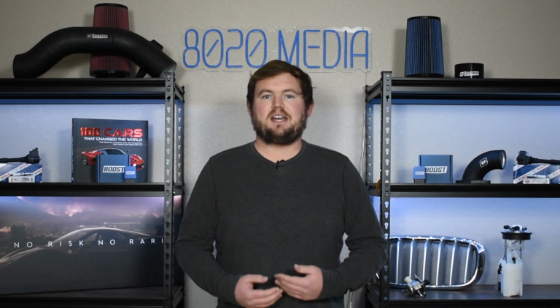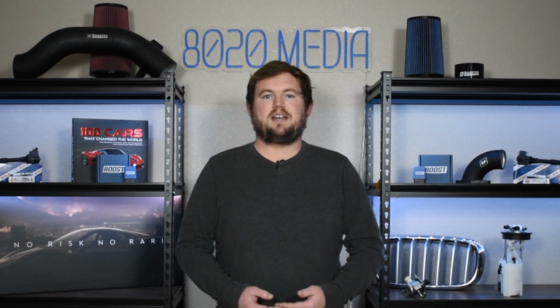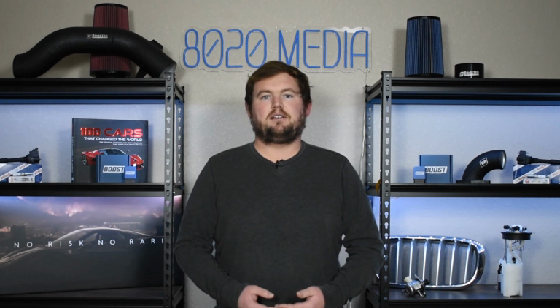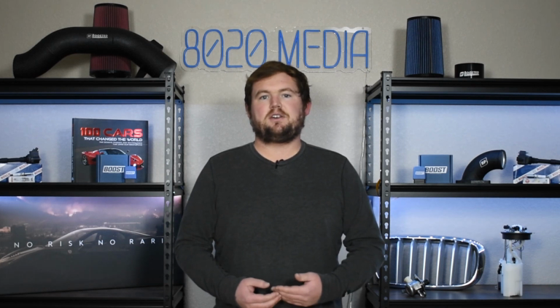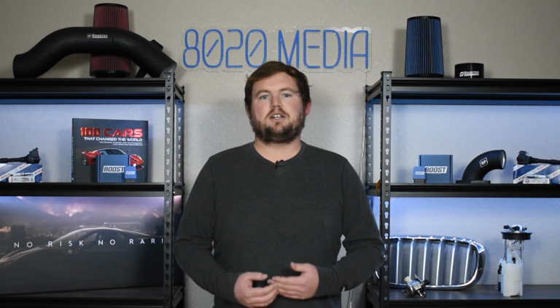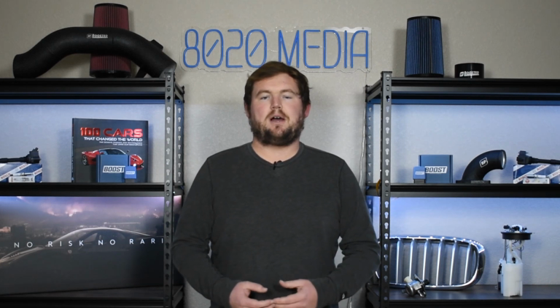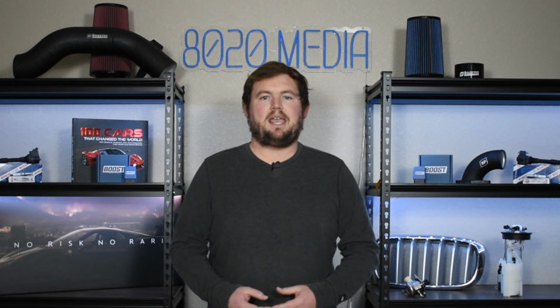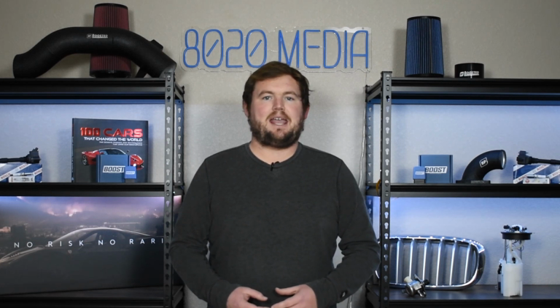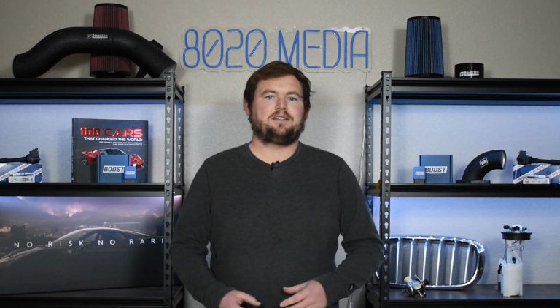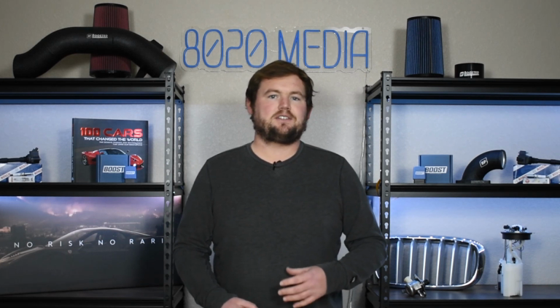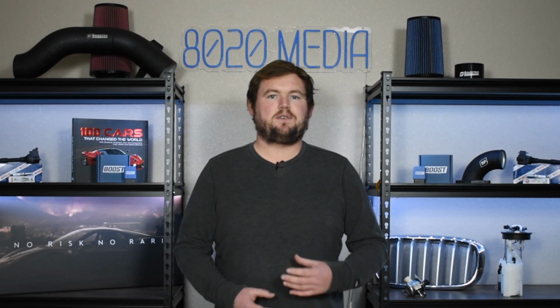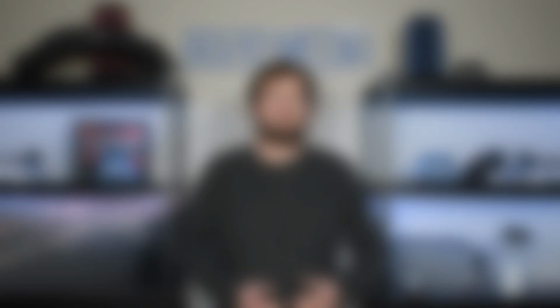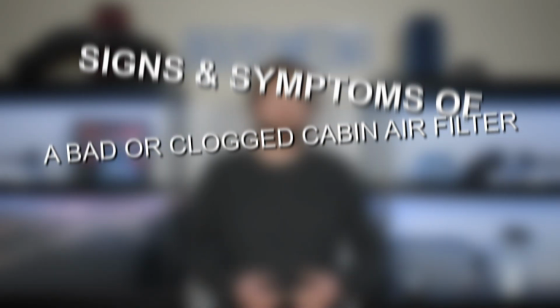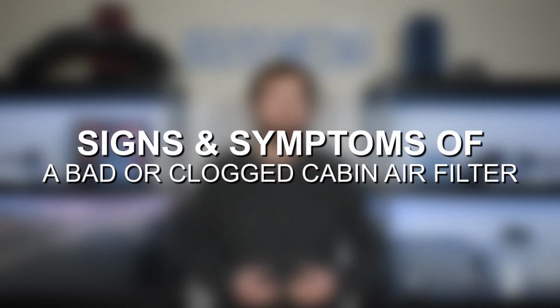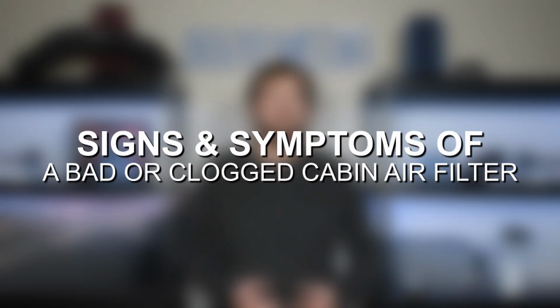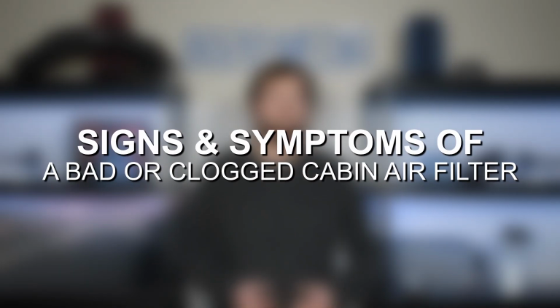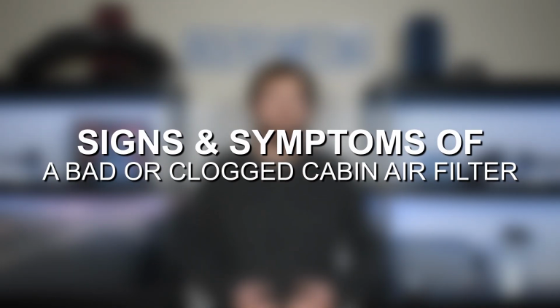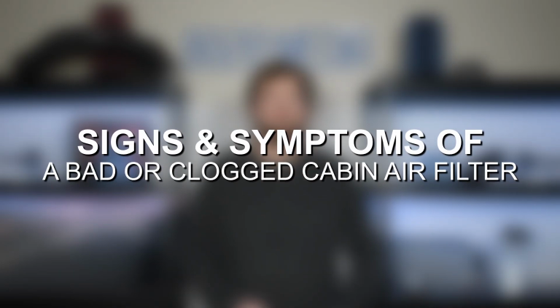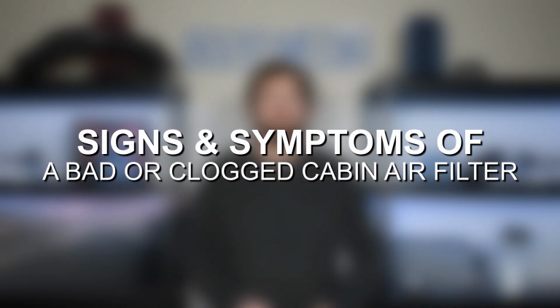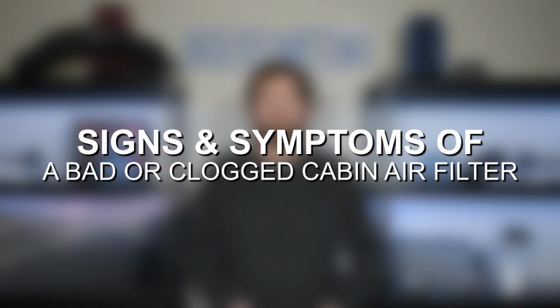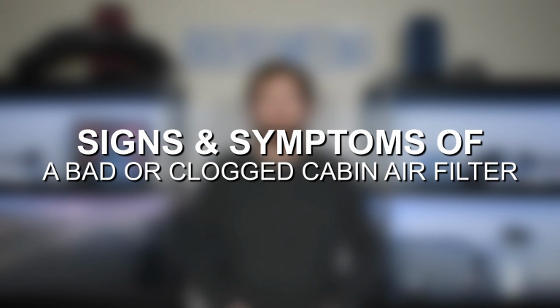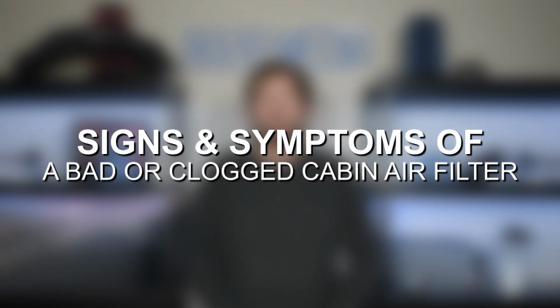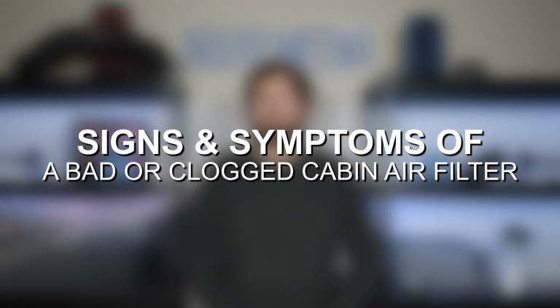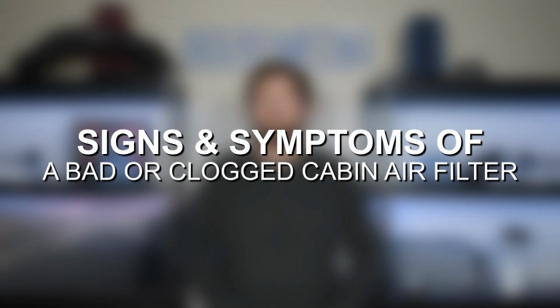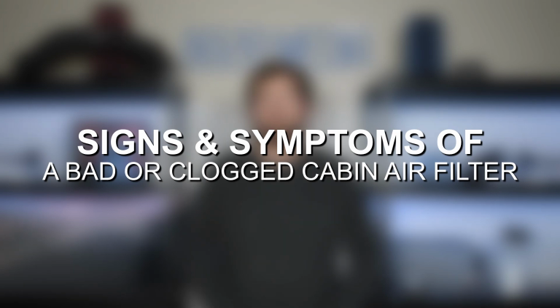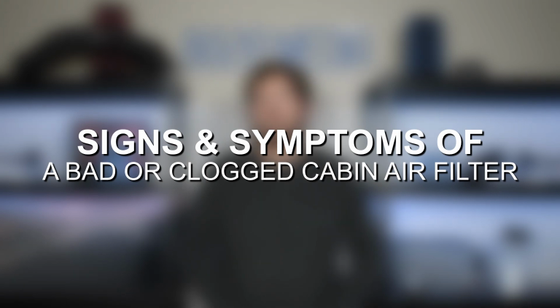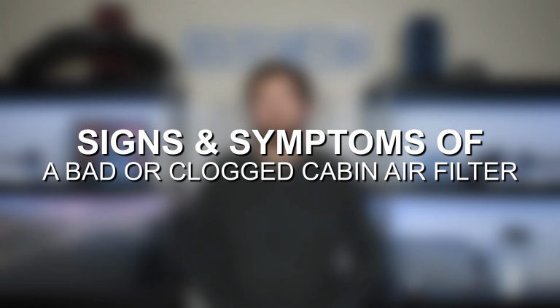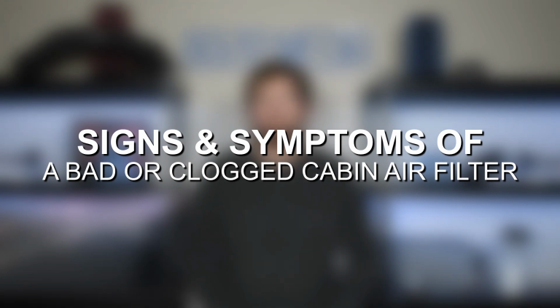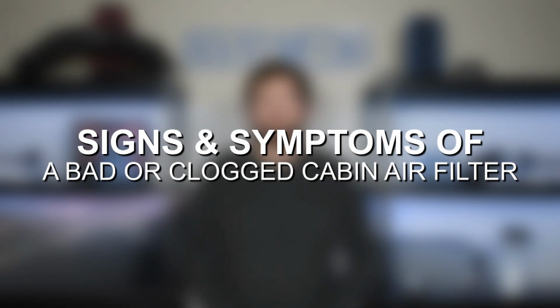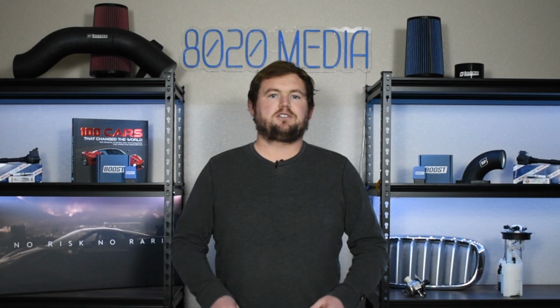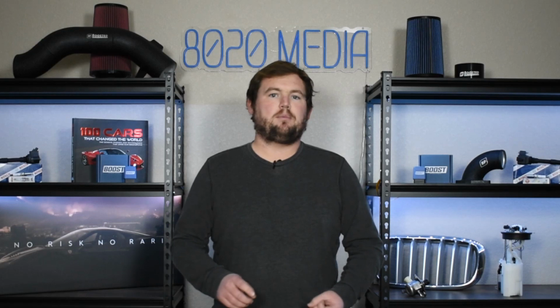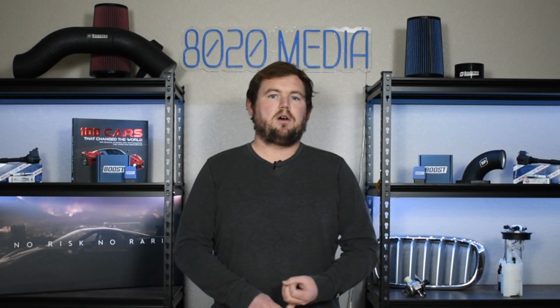With that said, let's go ahead and jump in and discuss a few of the most common signs and symptoms of a bad or clogged cabin air filter. So number one, we have decreased airflow coming through the vents in the vehicle.